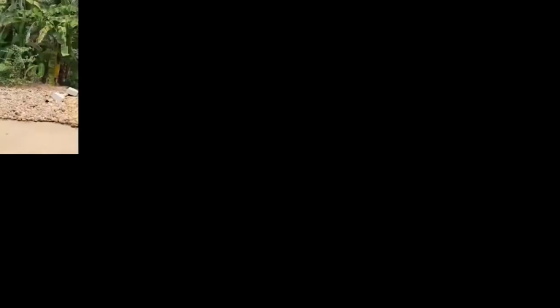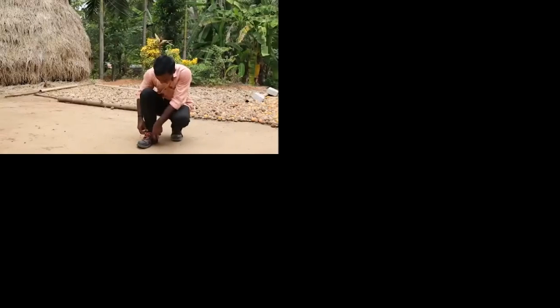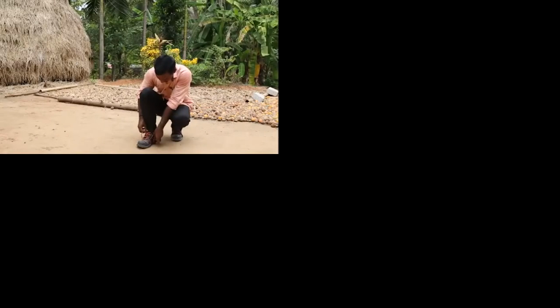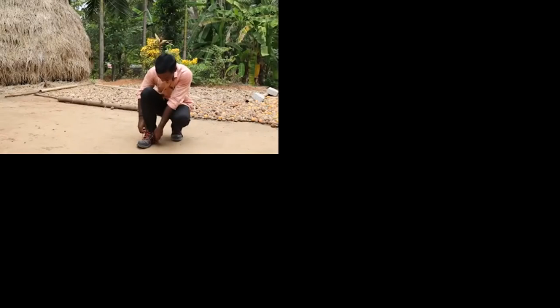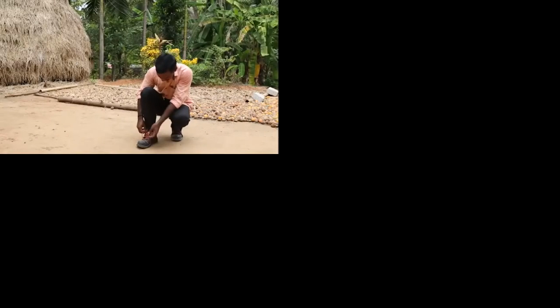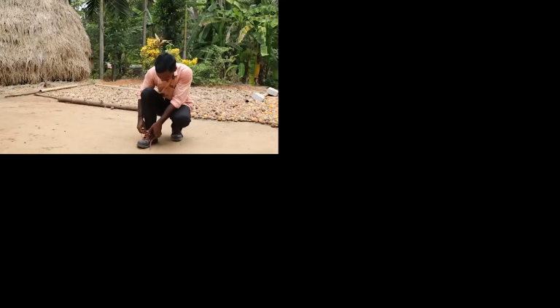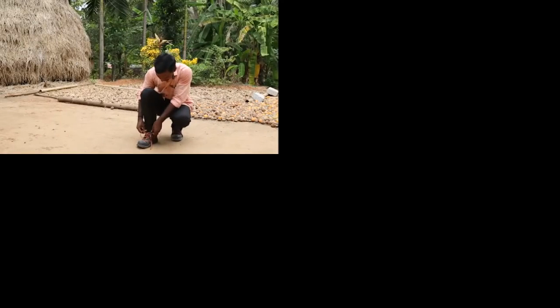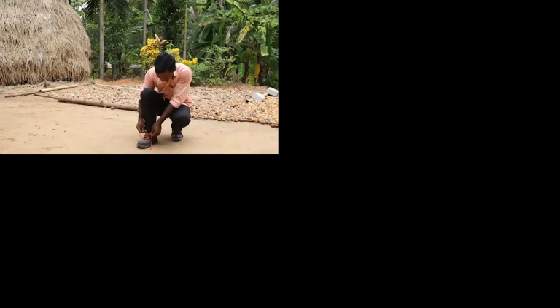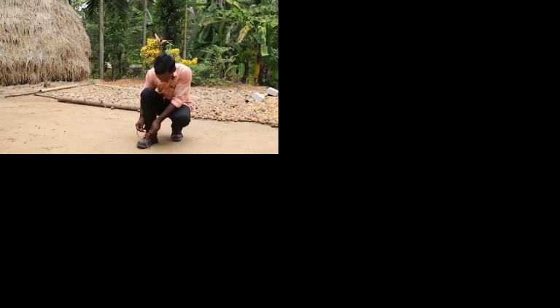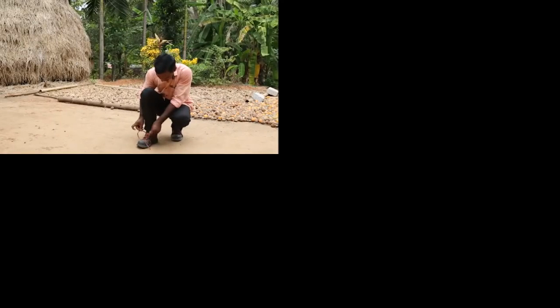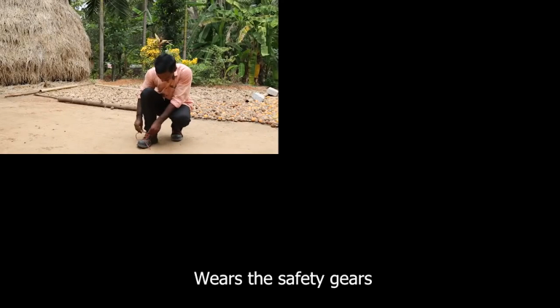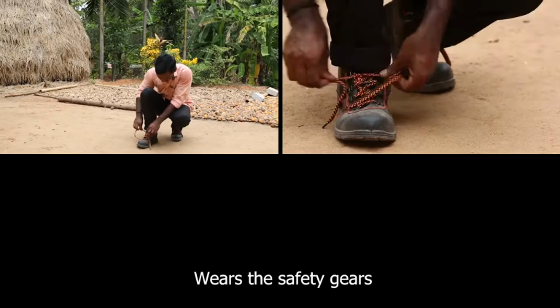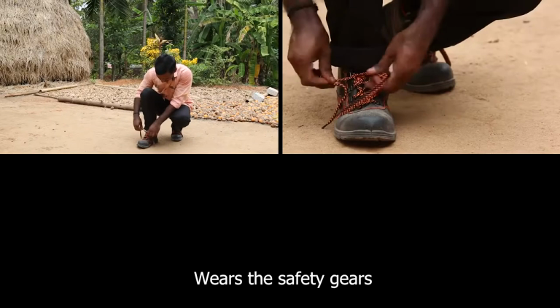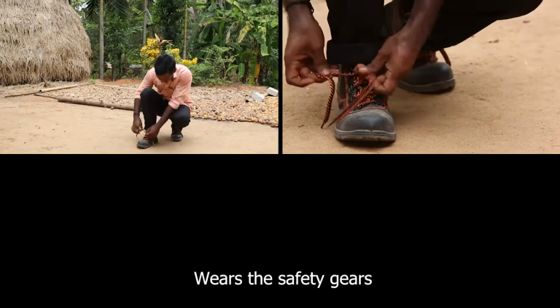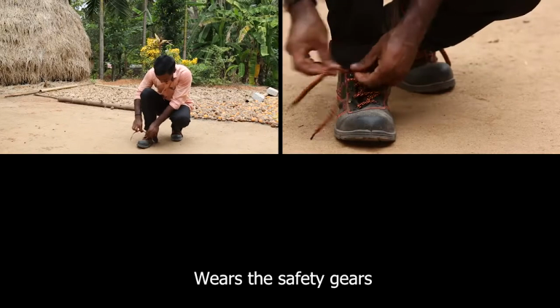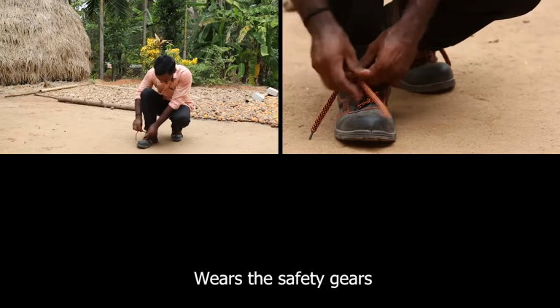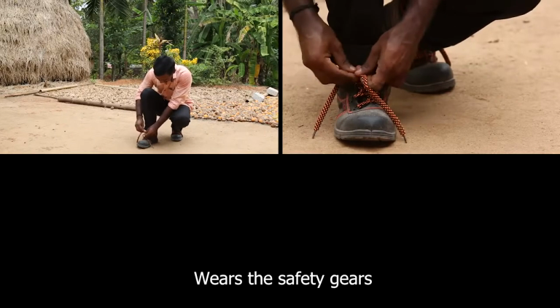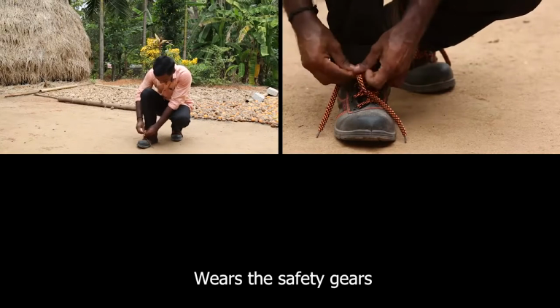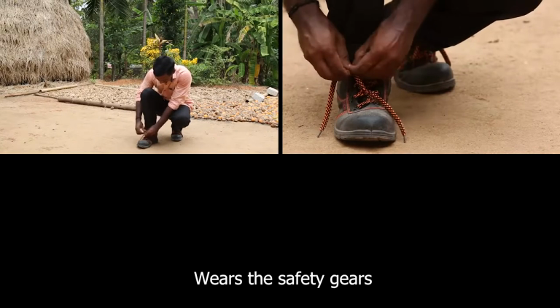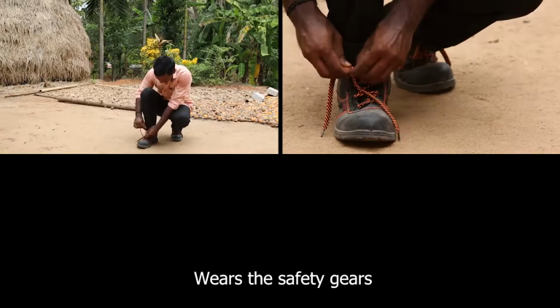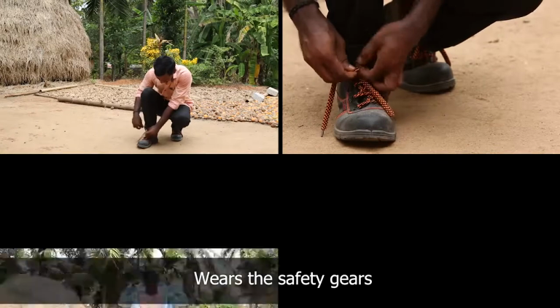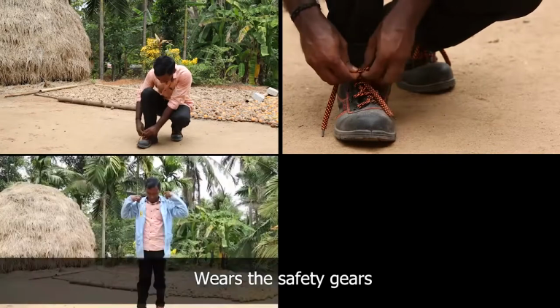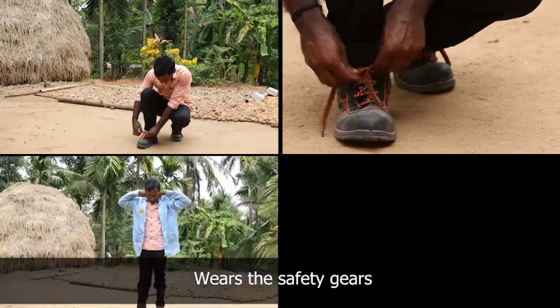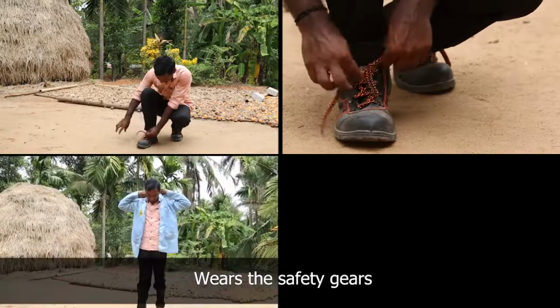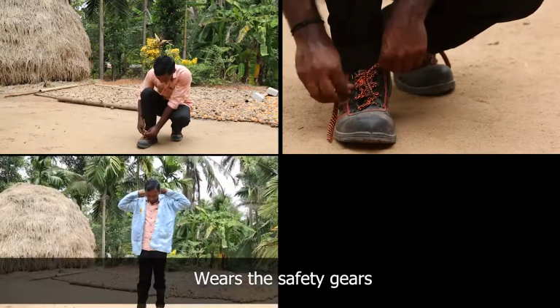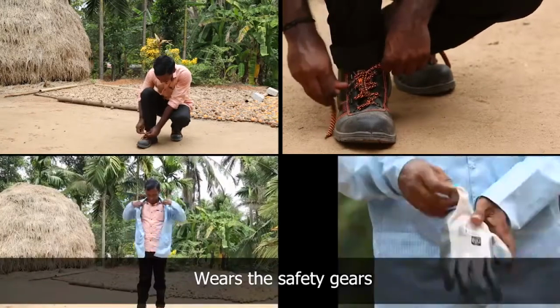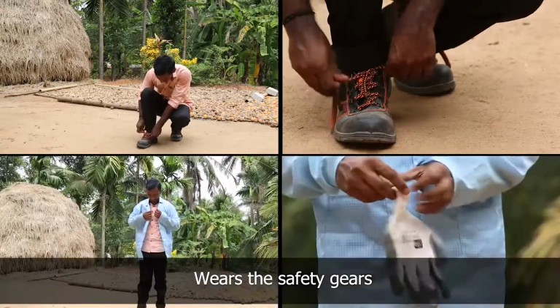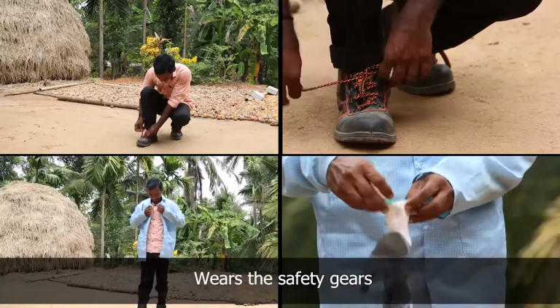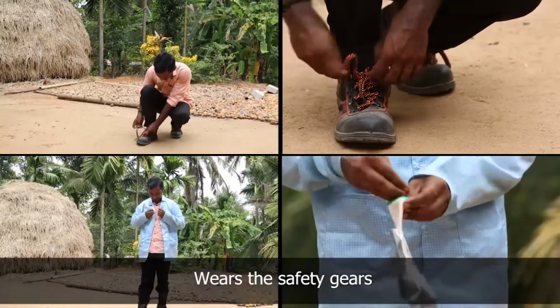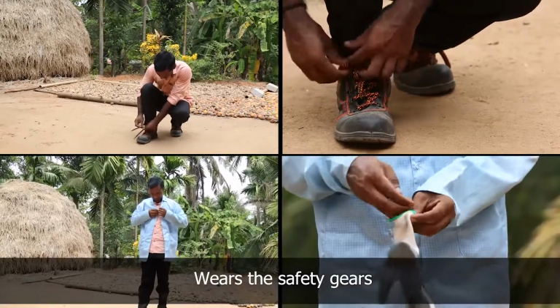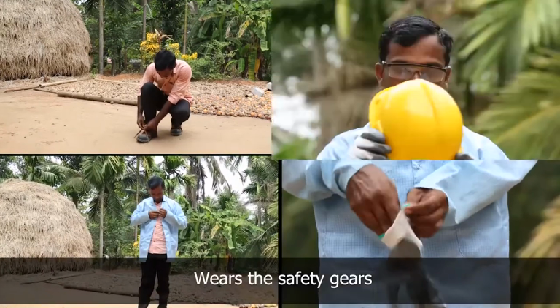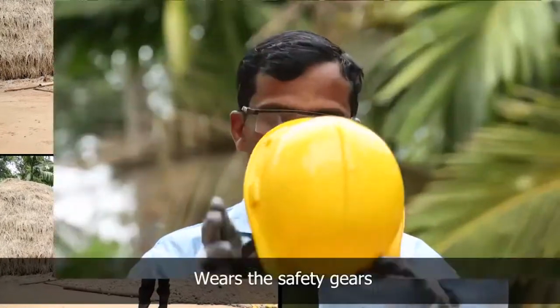The technician prepares for the installation by wearing the safety shoes, jacket, gloves, and helmet.